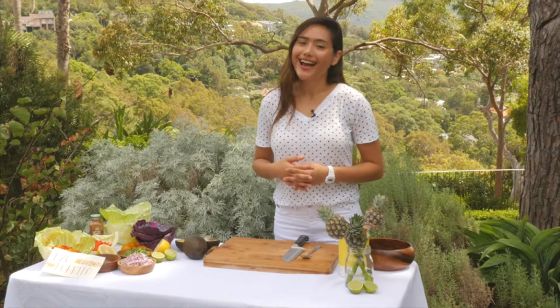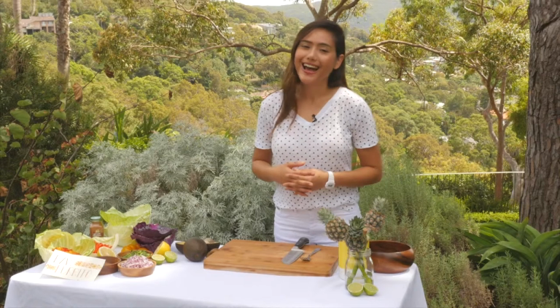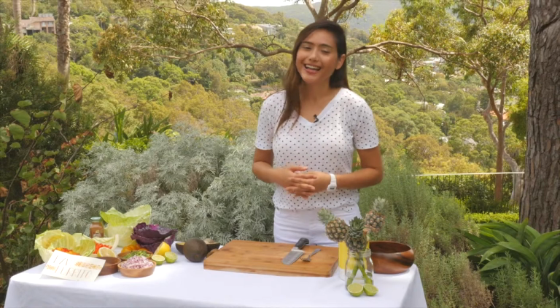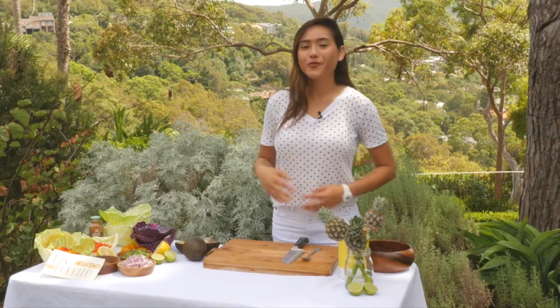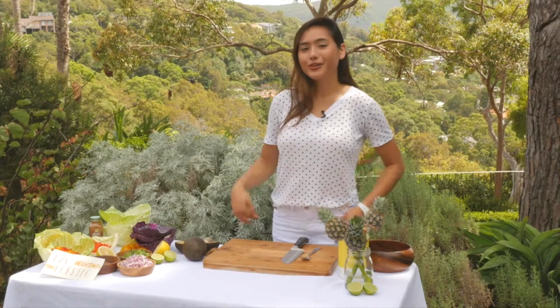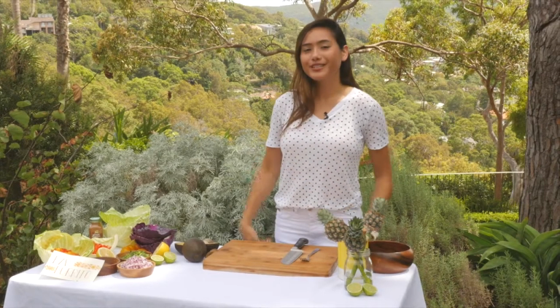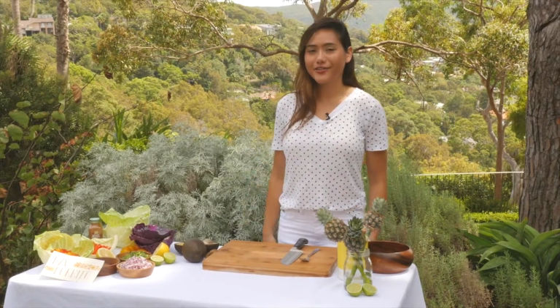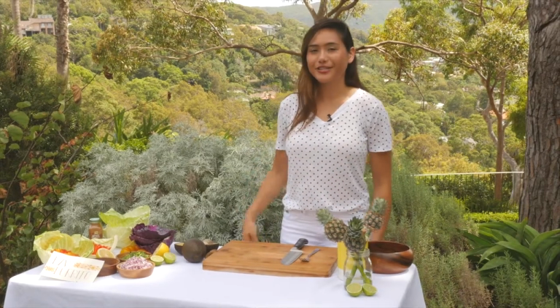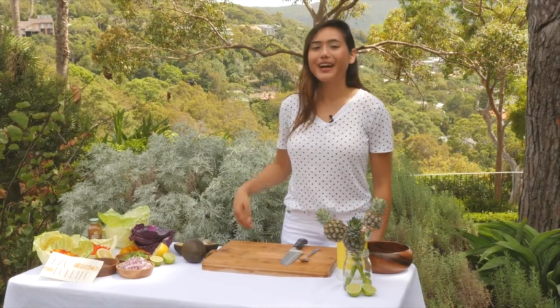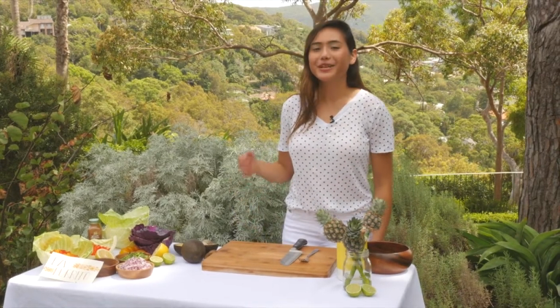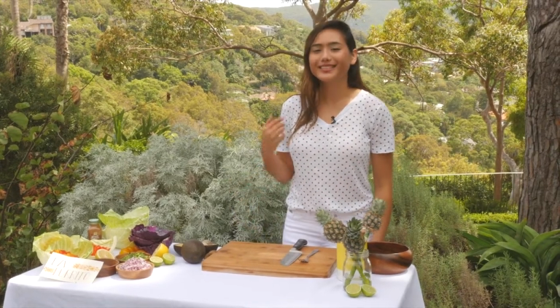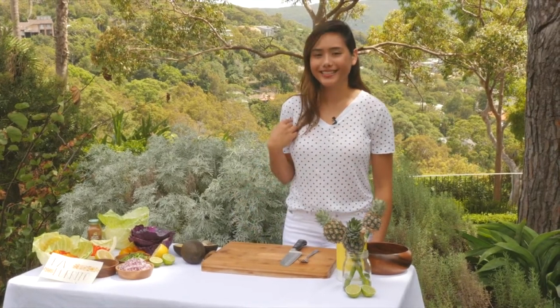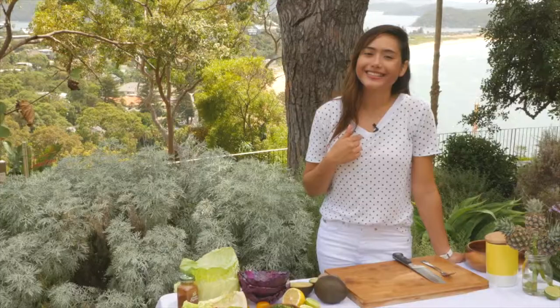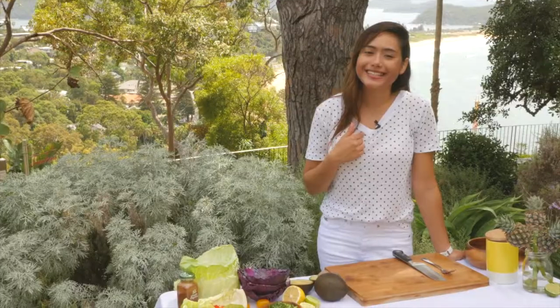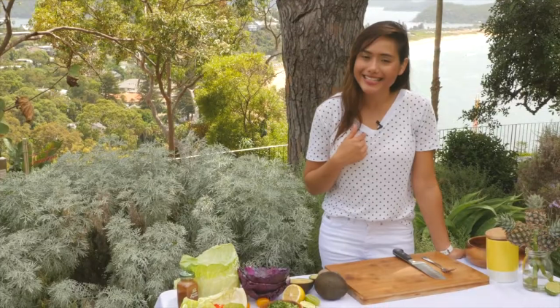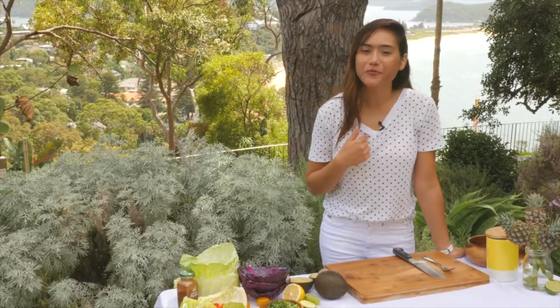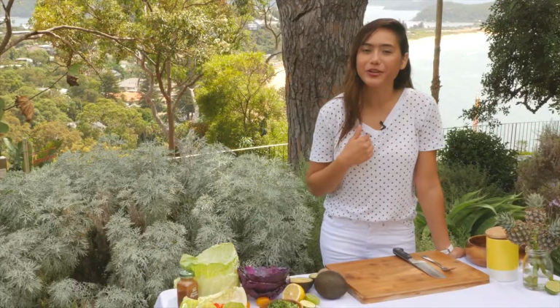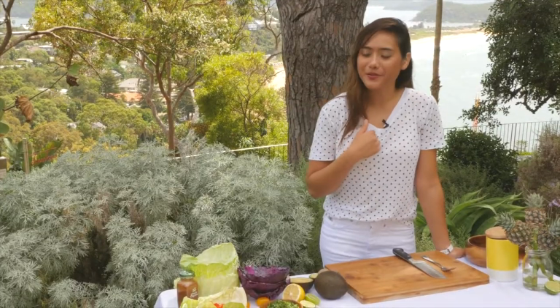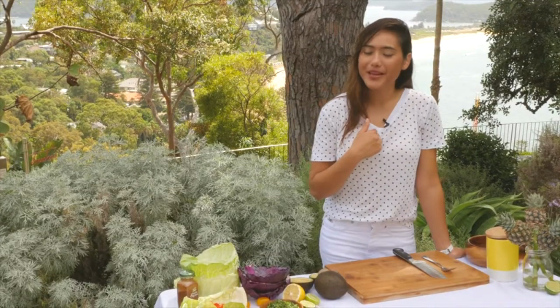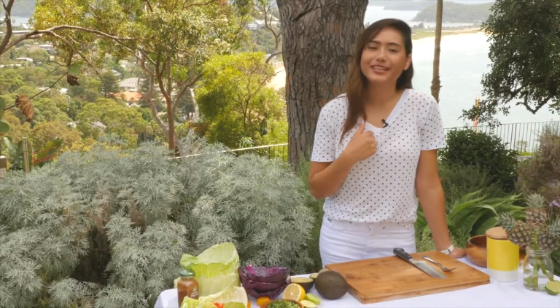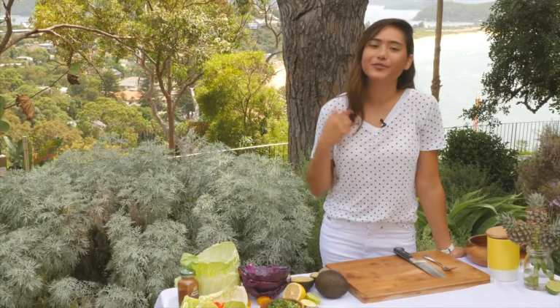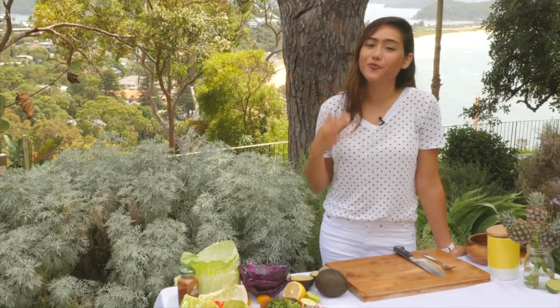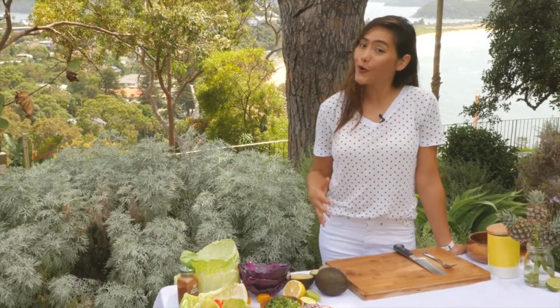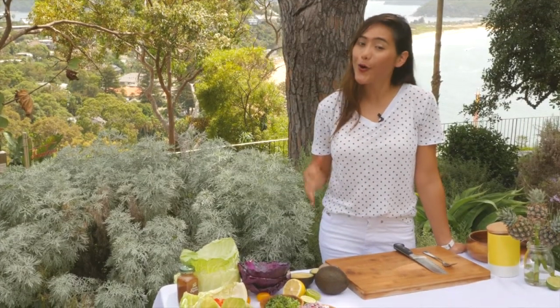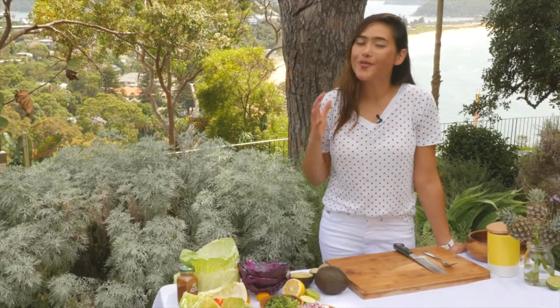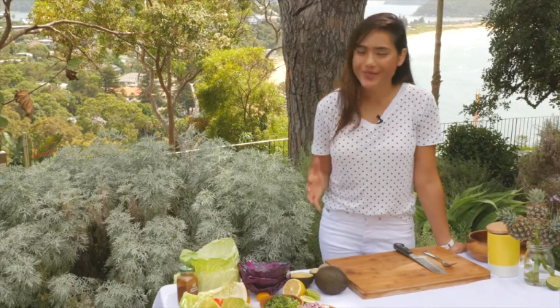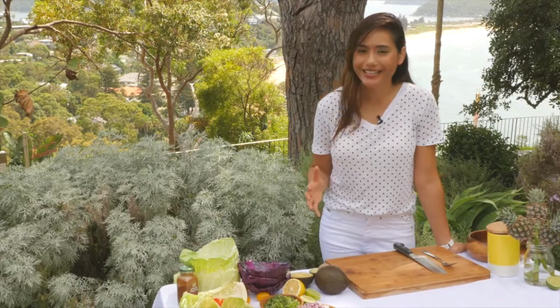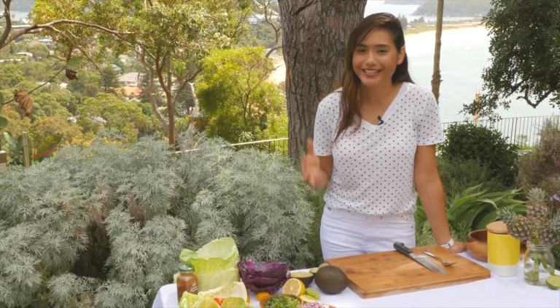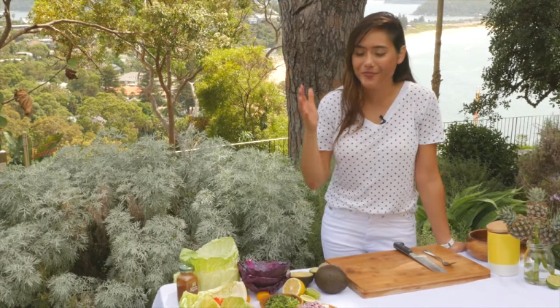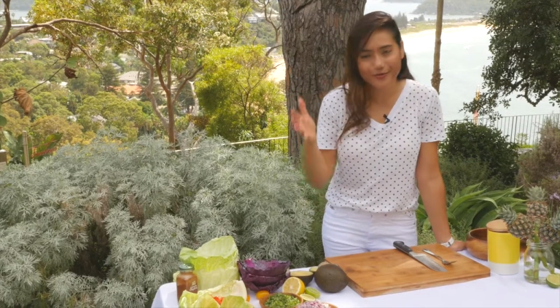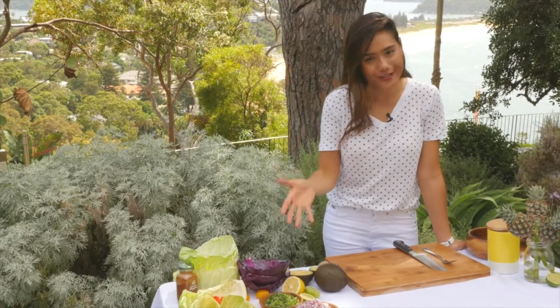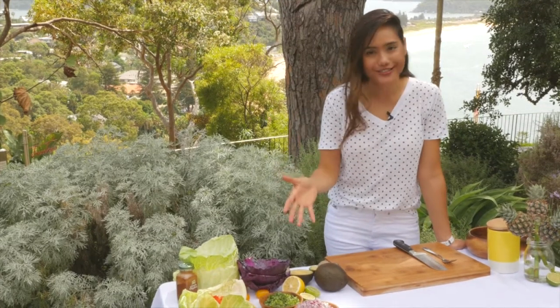Hi and welcome to Nourish. My name is Zilla and today we're going to be making some raw Mexican burritos.